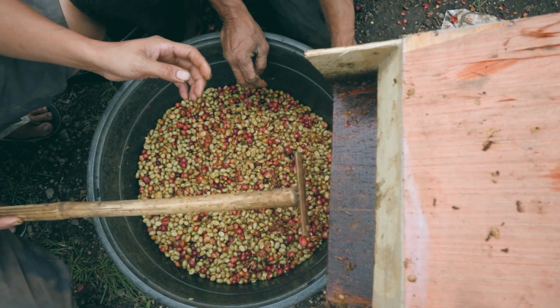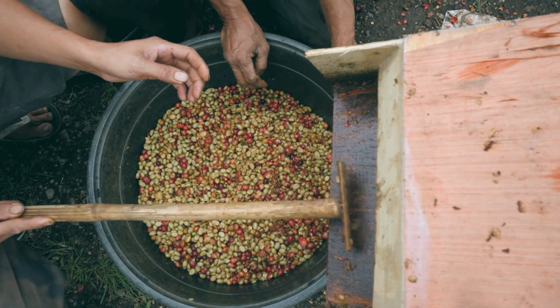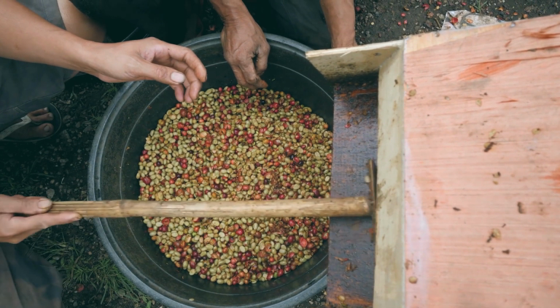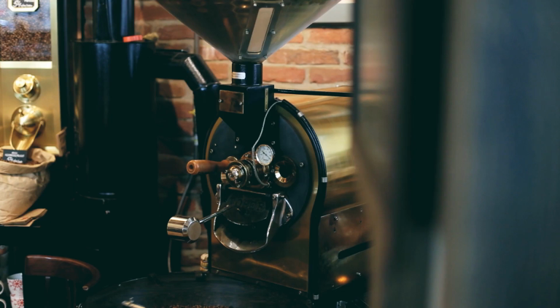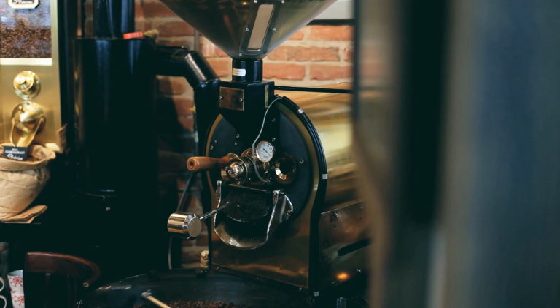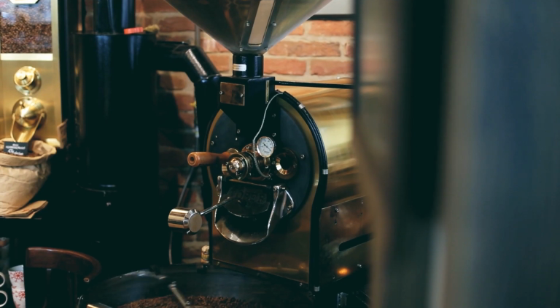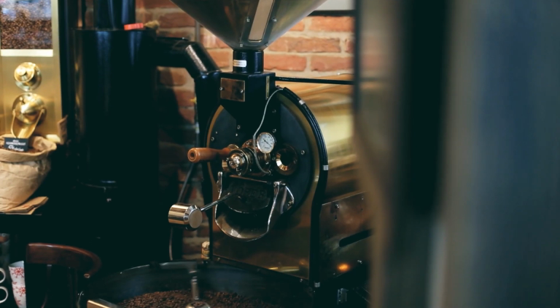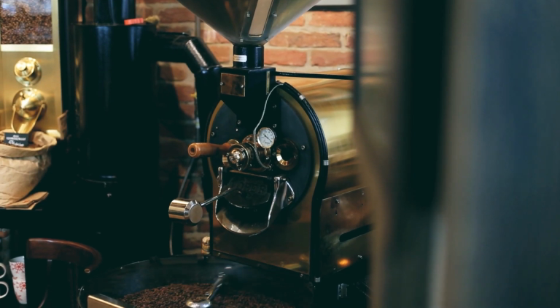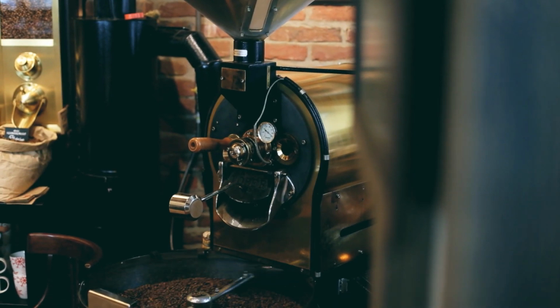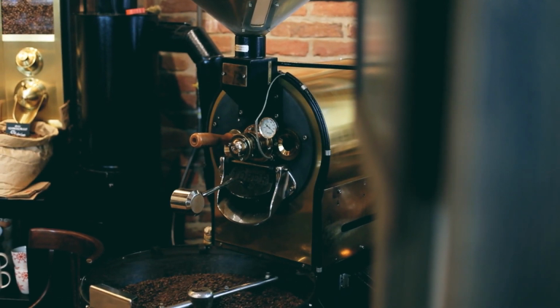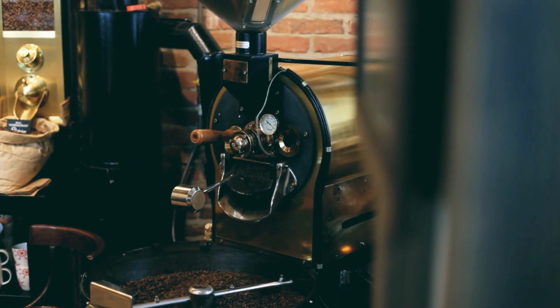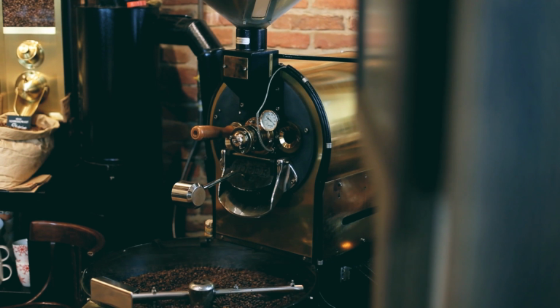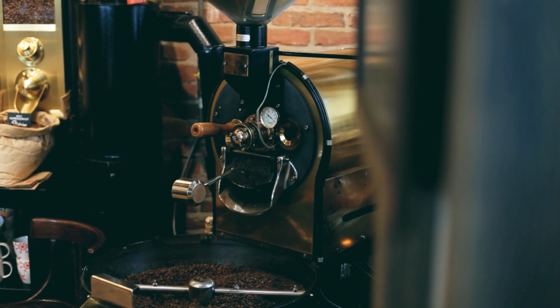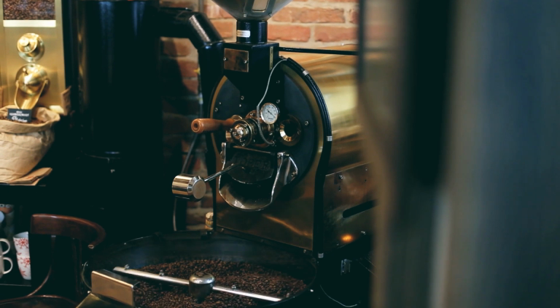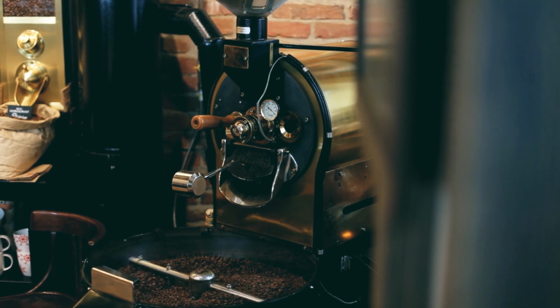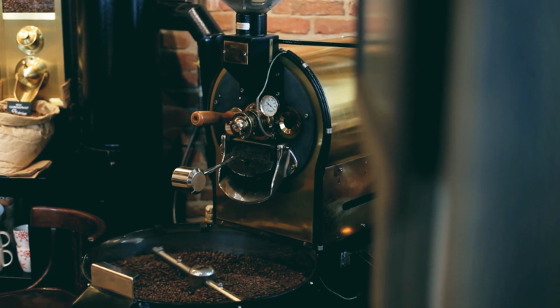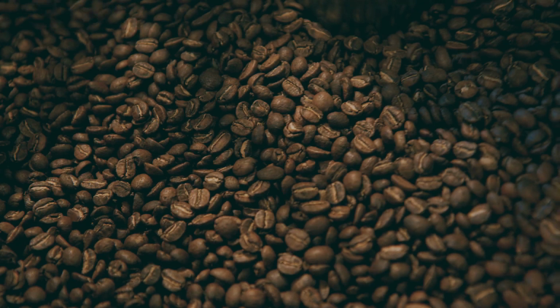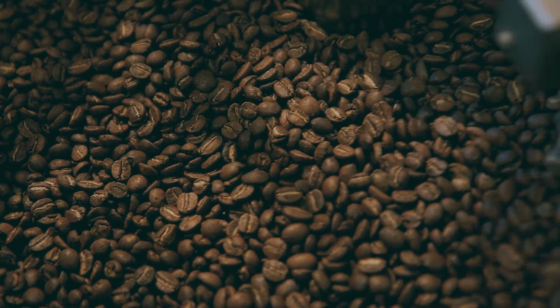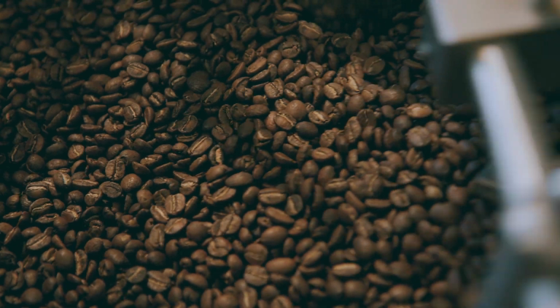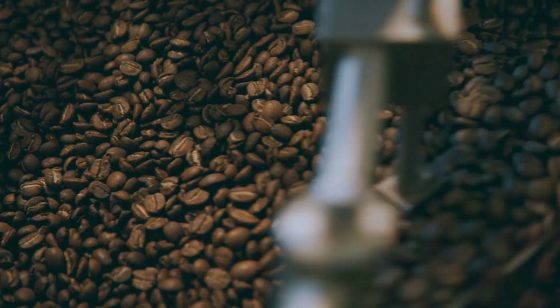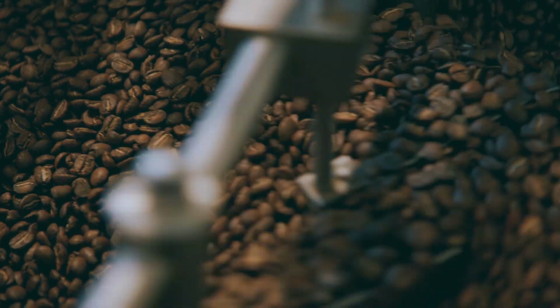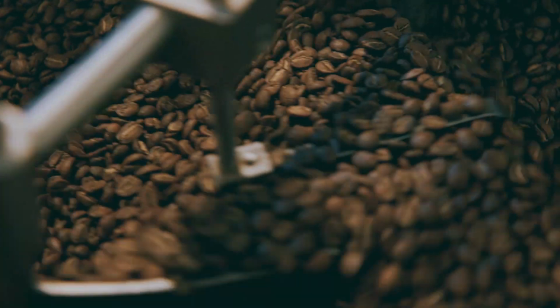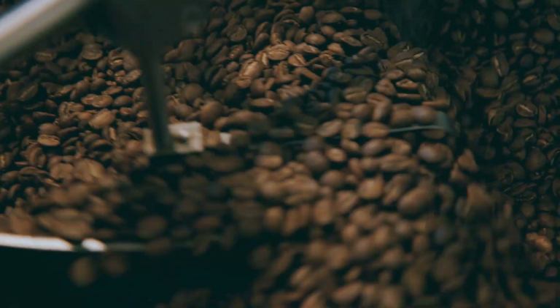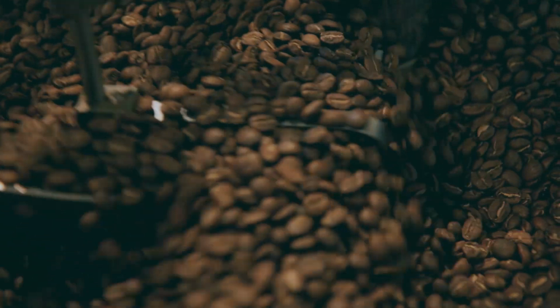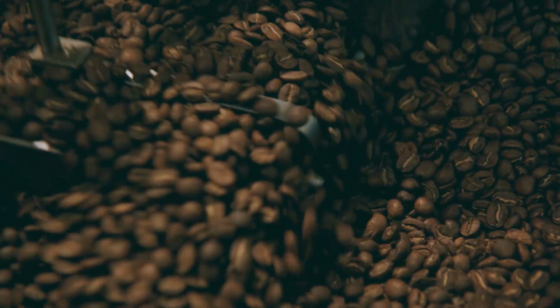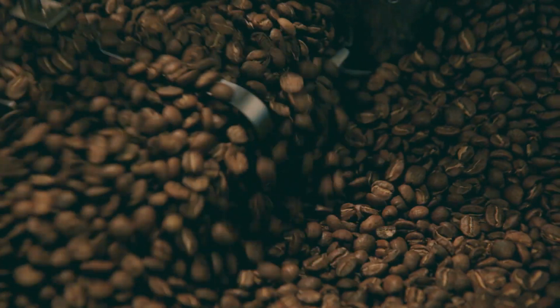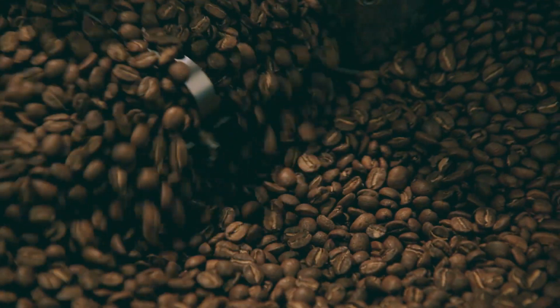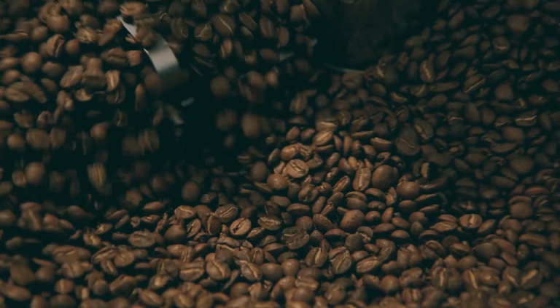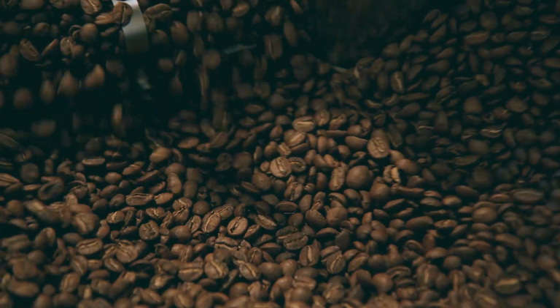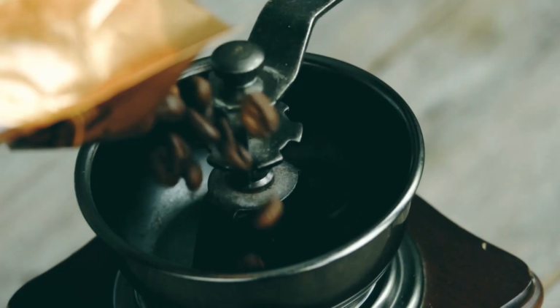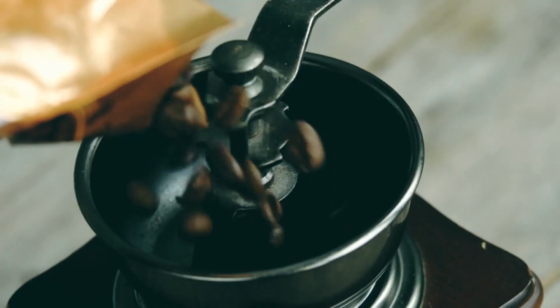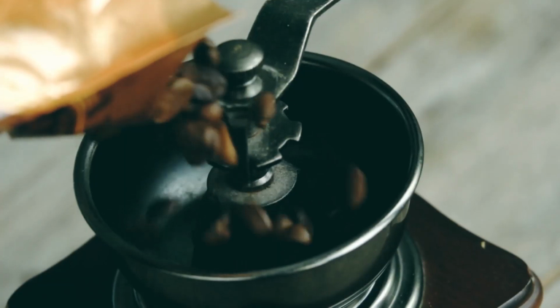Now you process the green coffee to become roasted coffee, and you need a machine to do that.